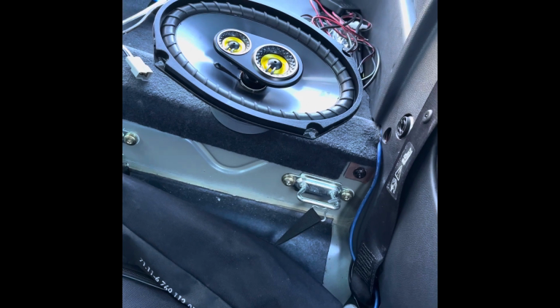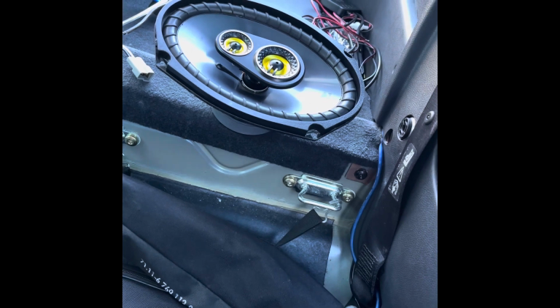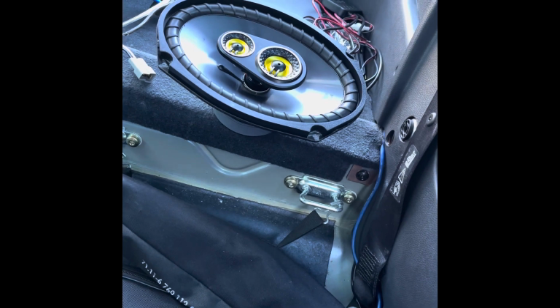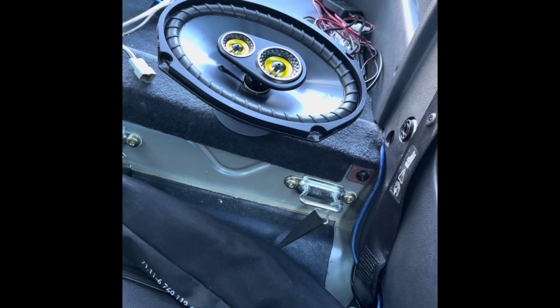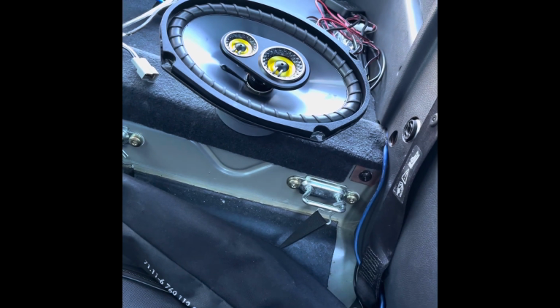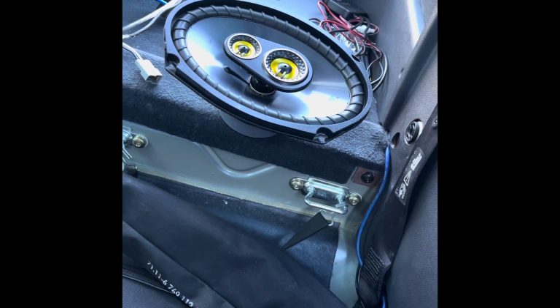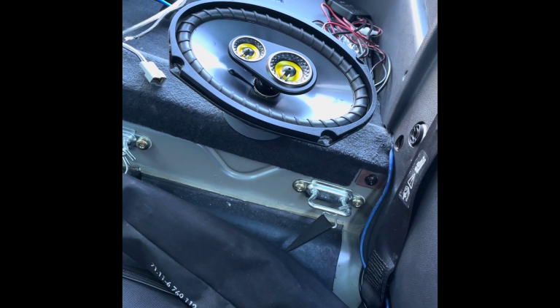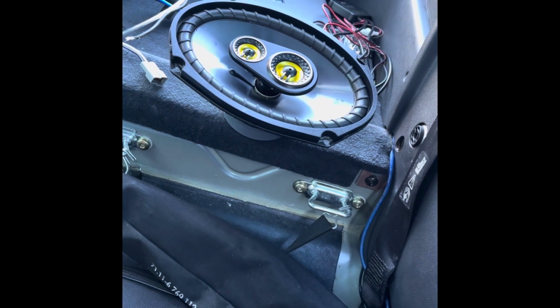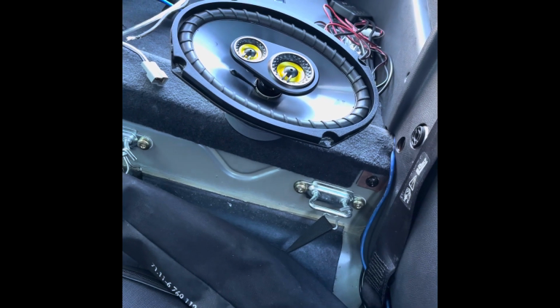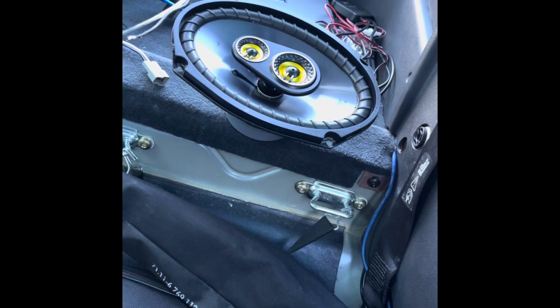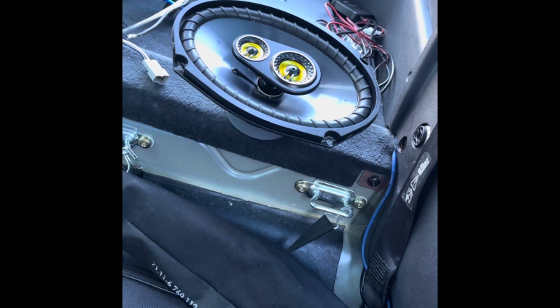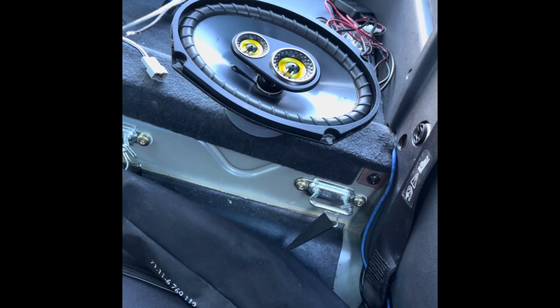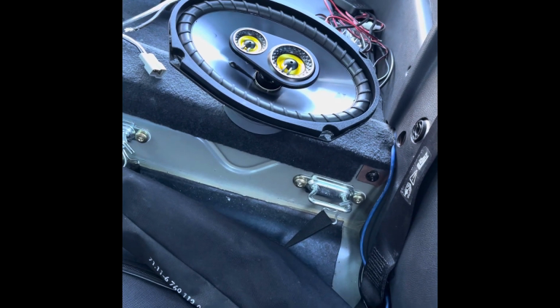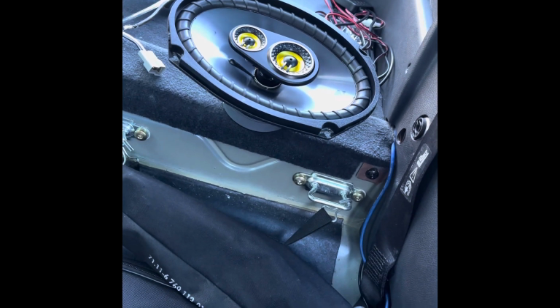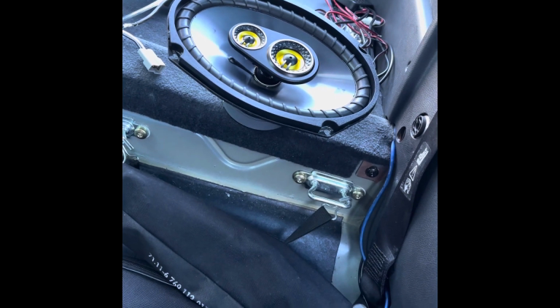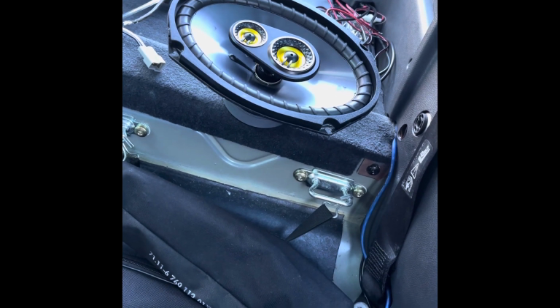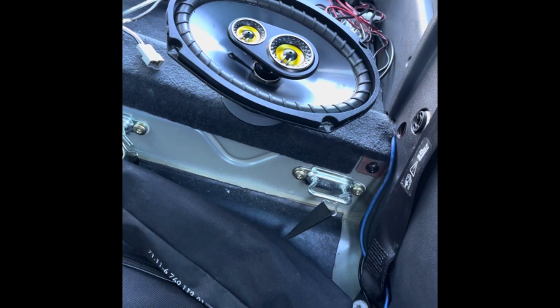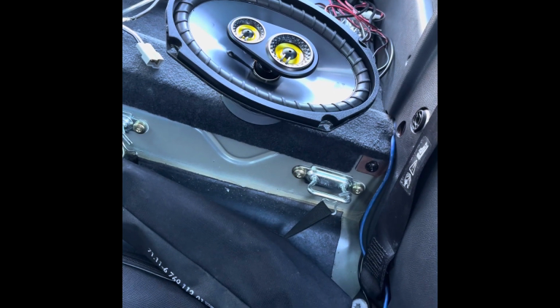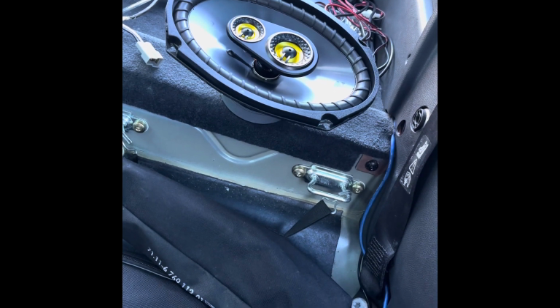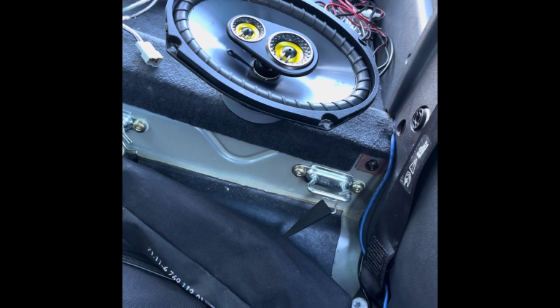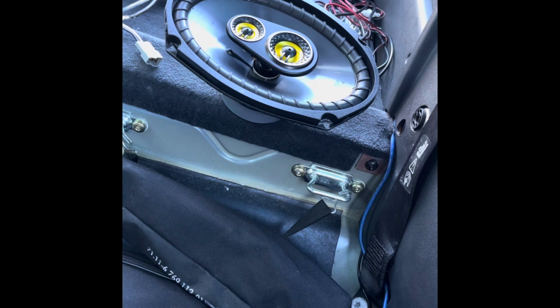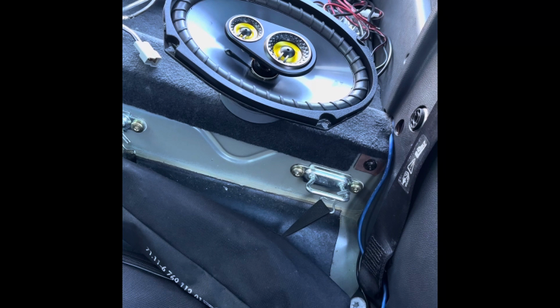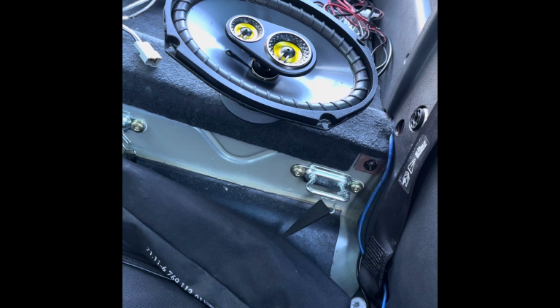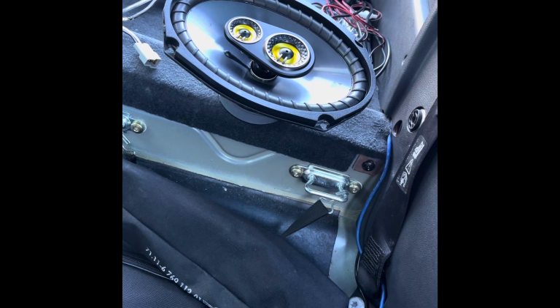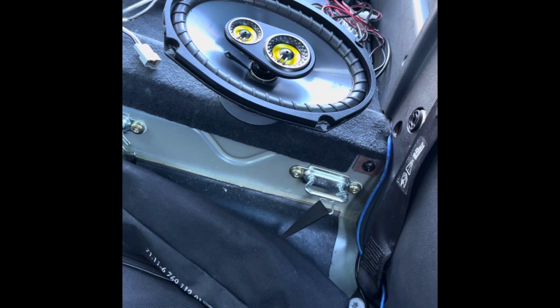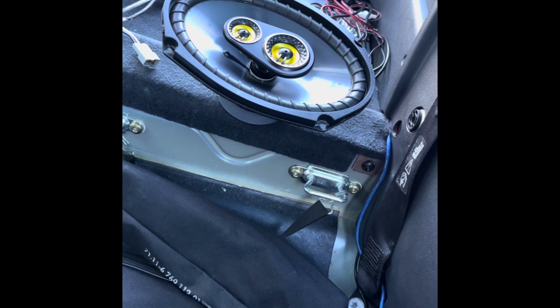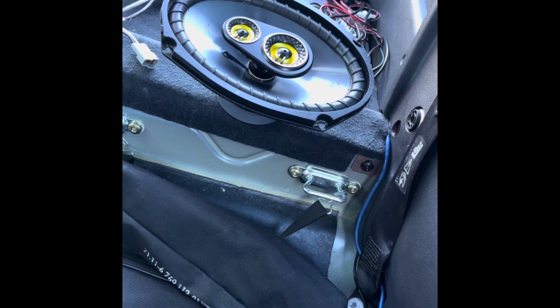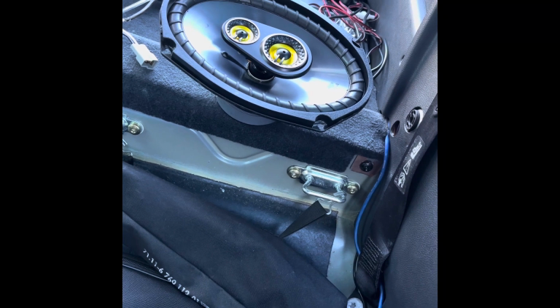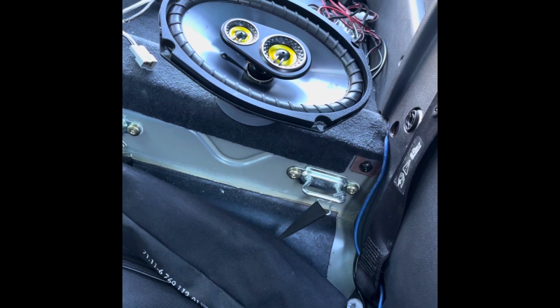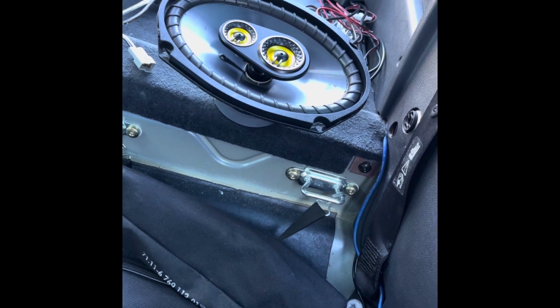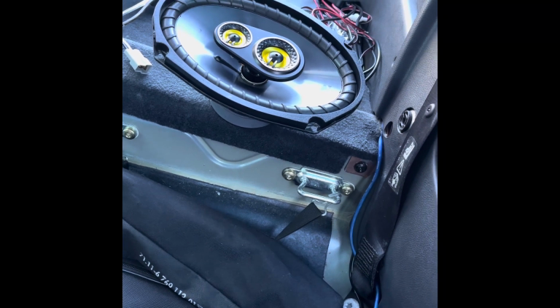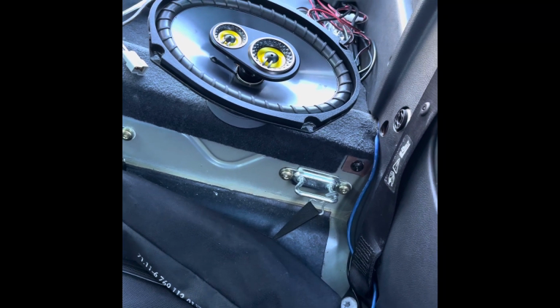There's nothing worse than doing a shoddy job and then having it come off, forcing you to redo everything and take it all apart.